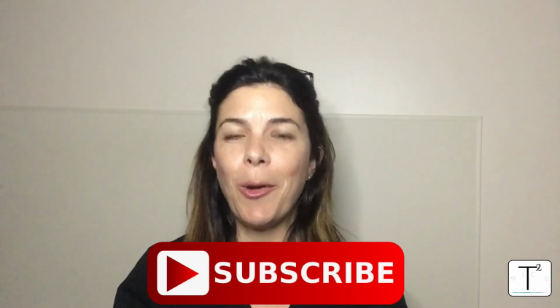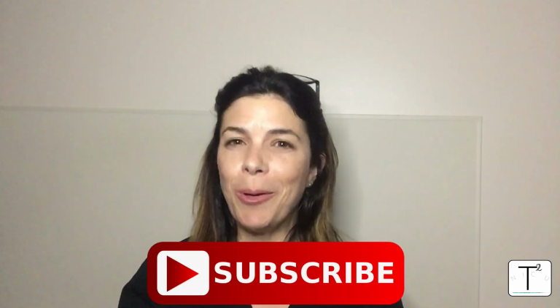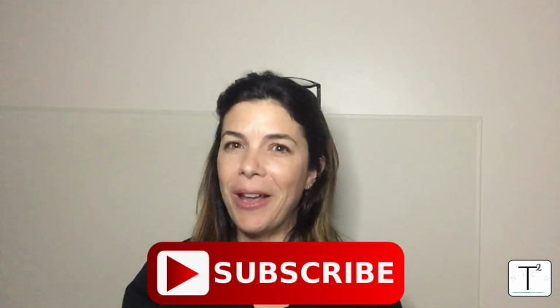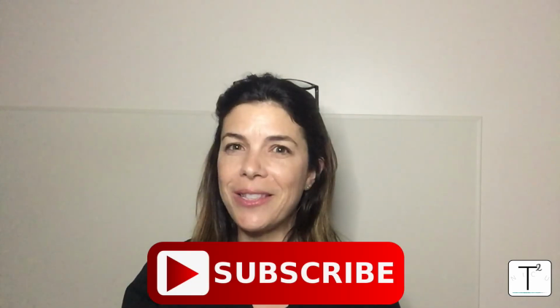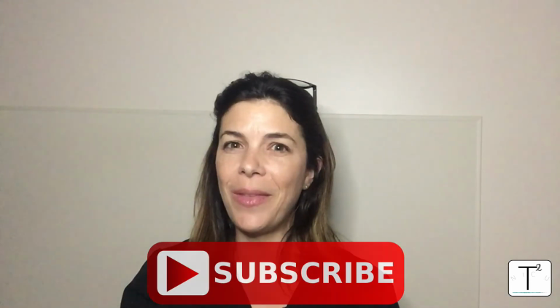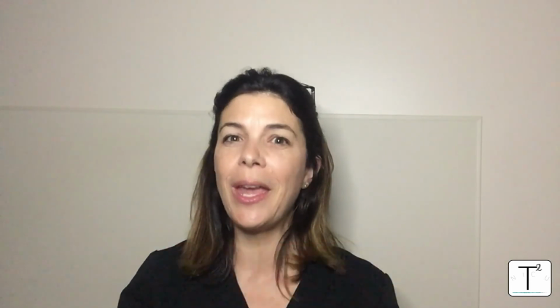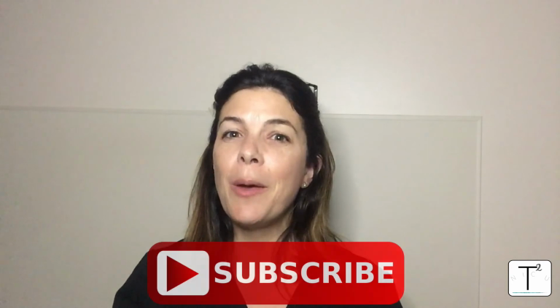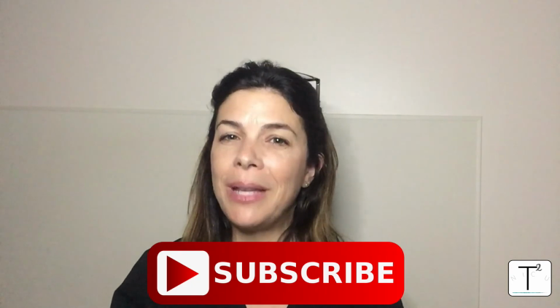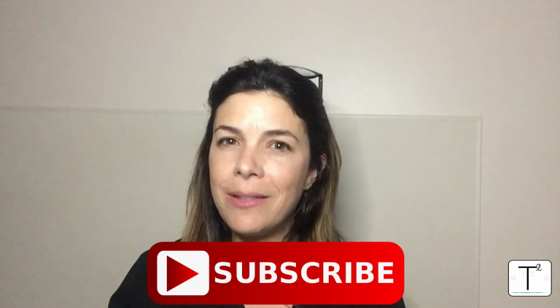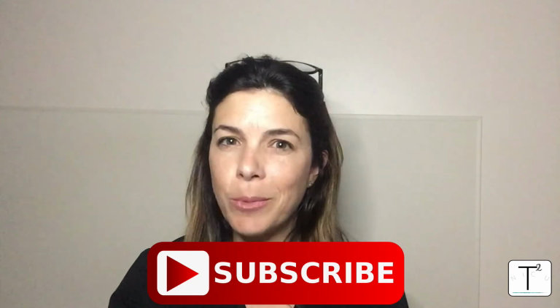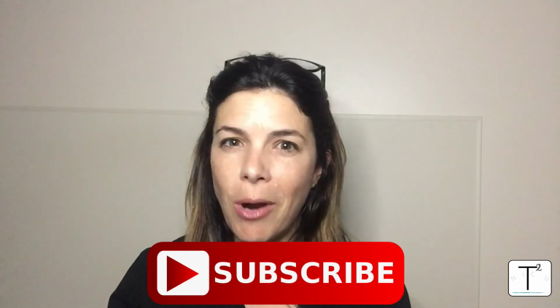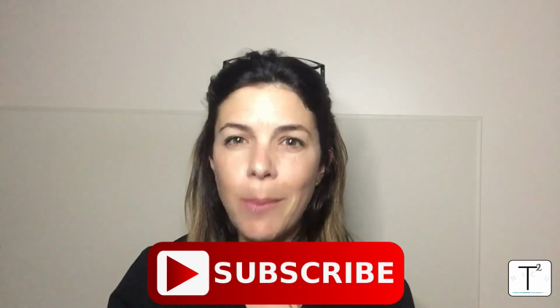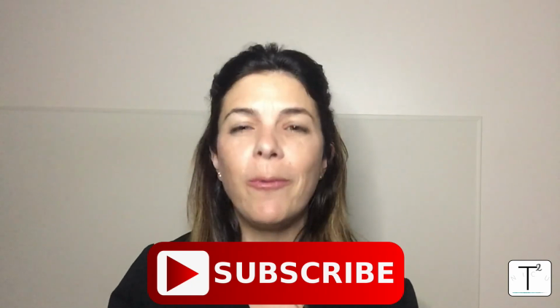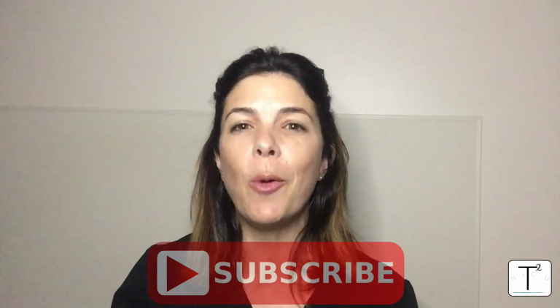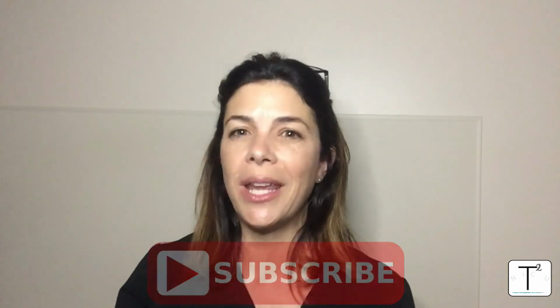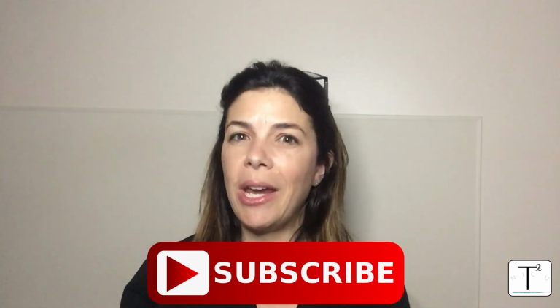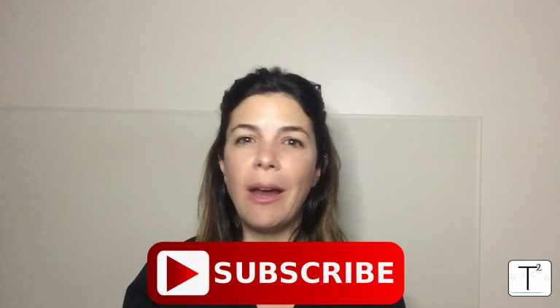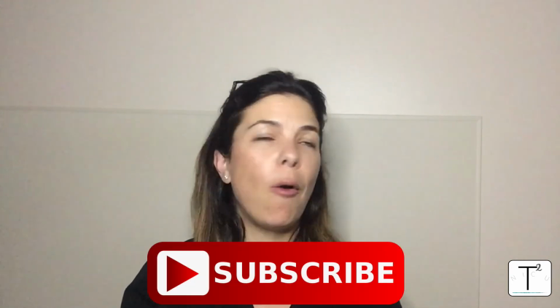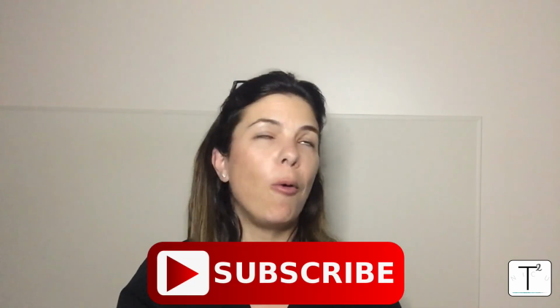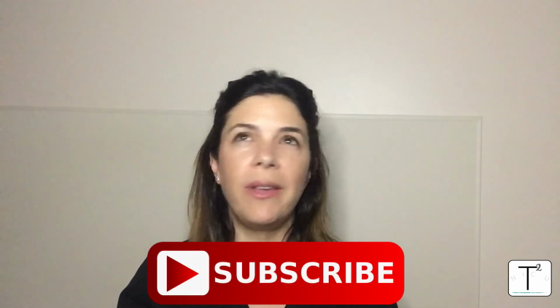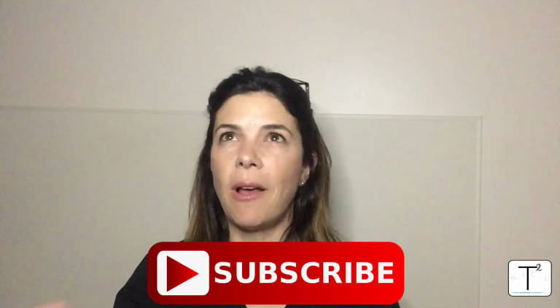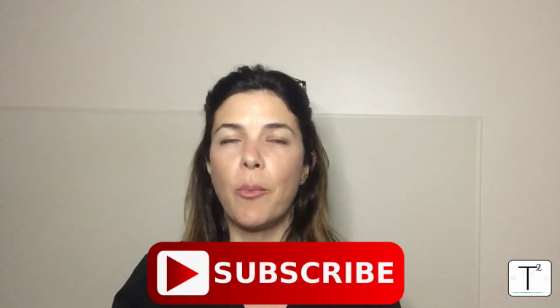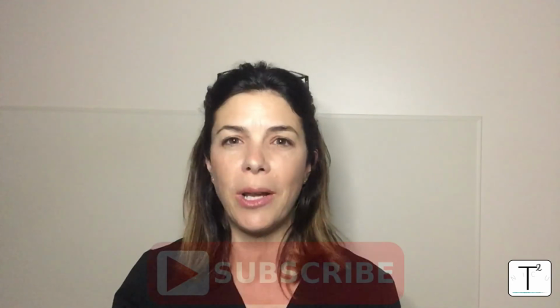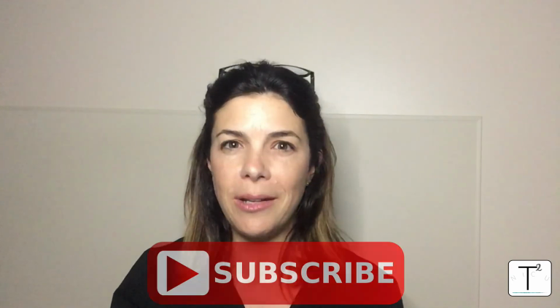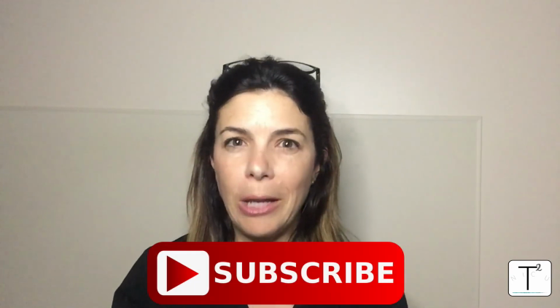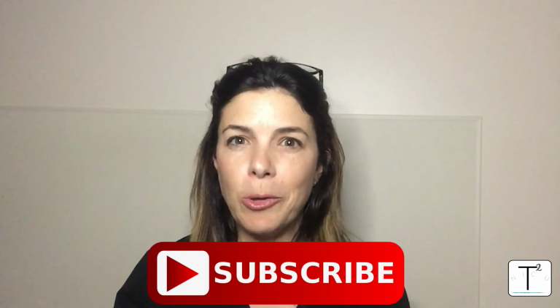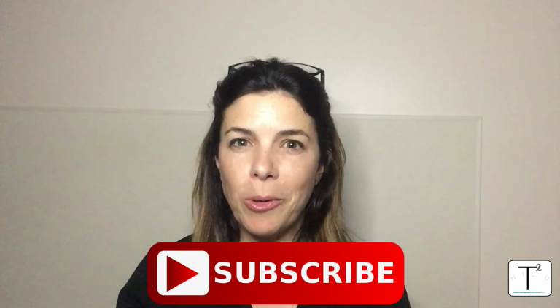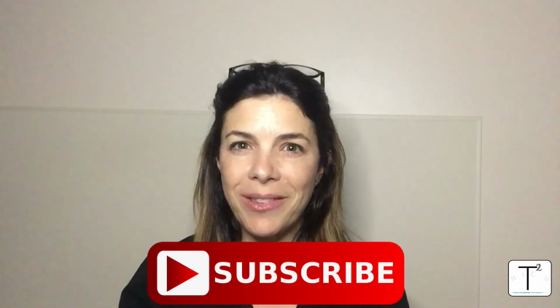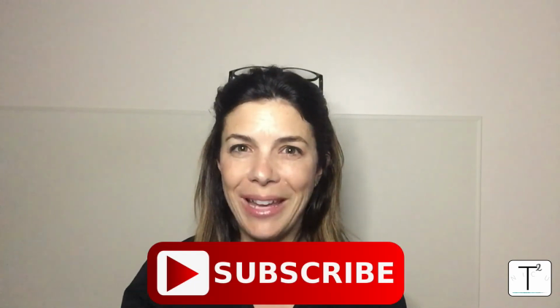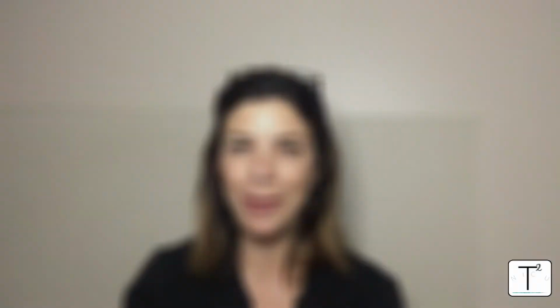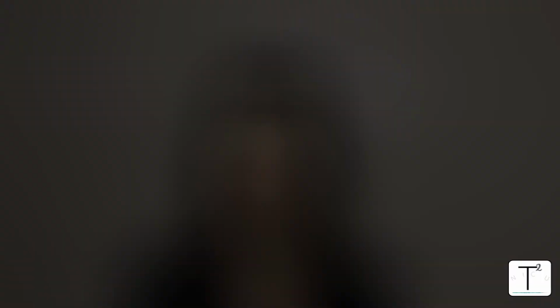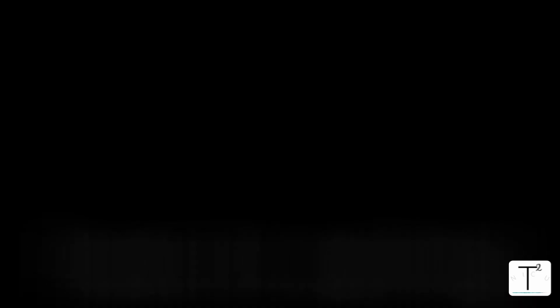I hope you learned something. Please subscribe if you want to hear all these other brilliant NICU talks. Thank you. Bye.